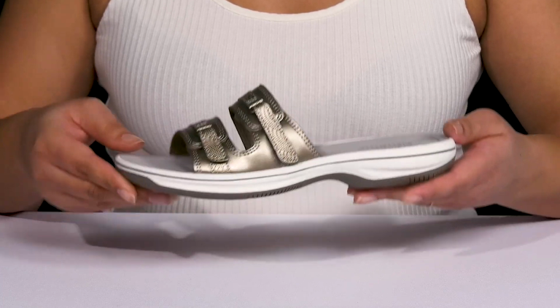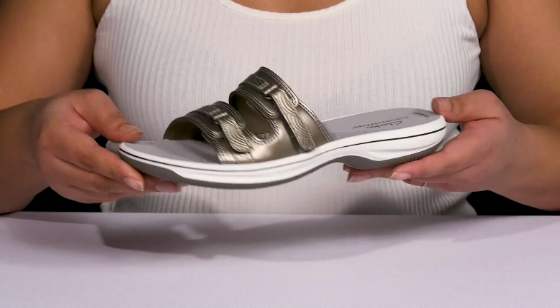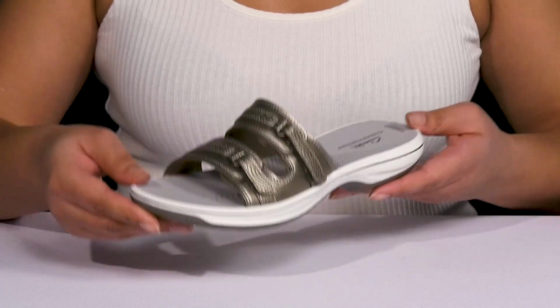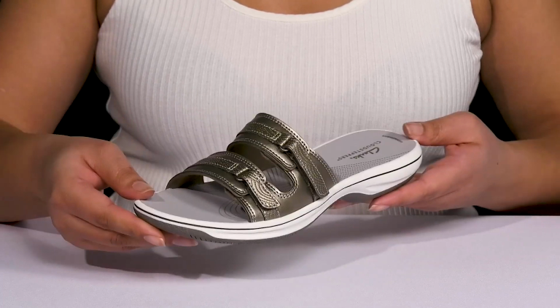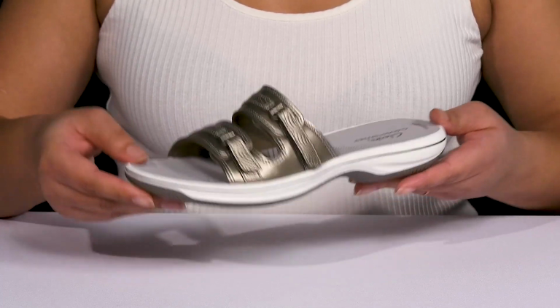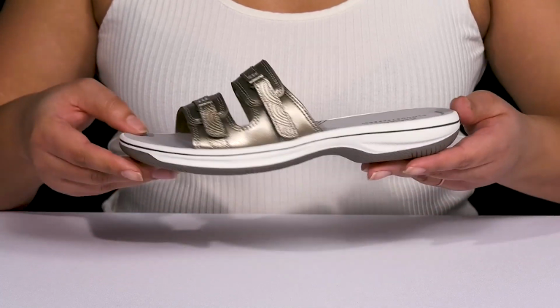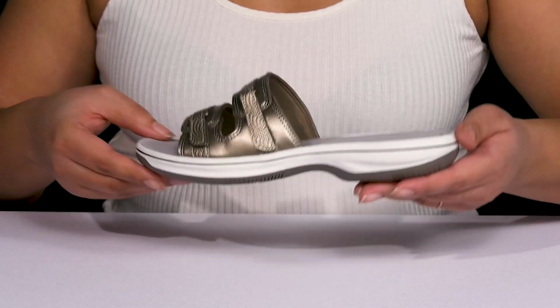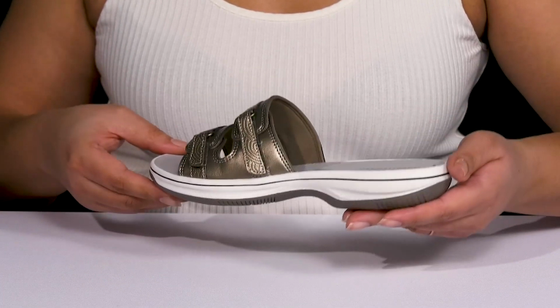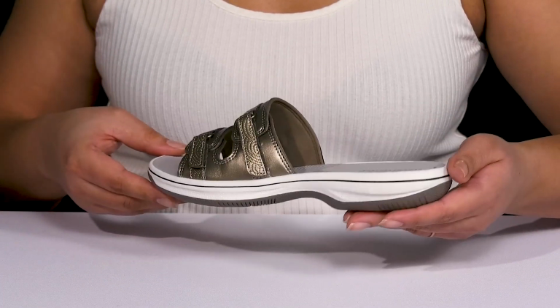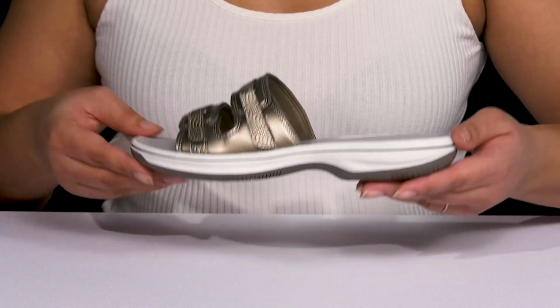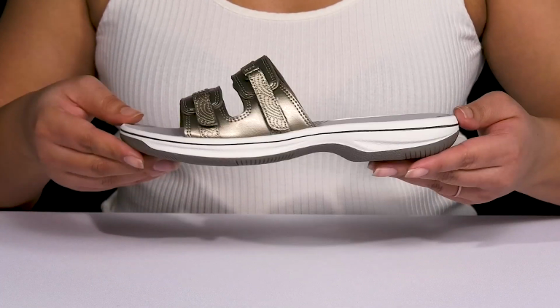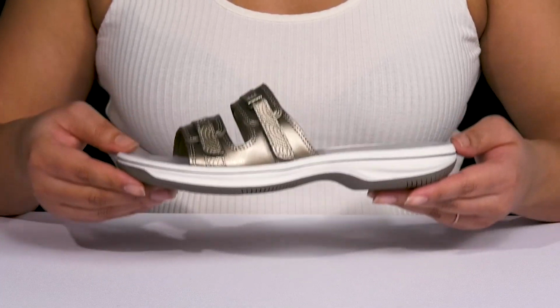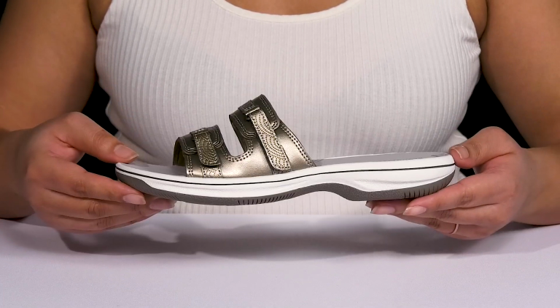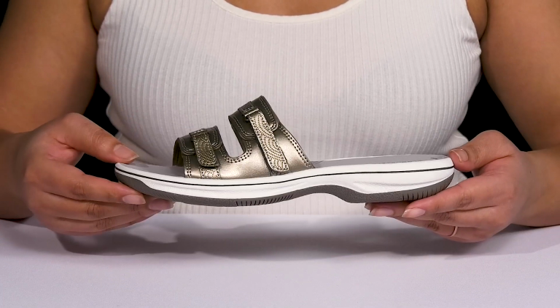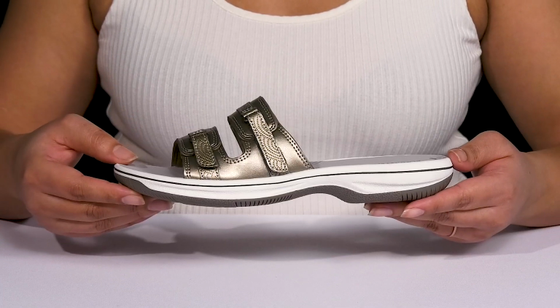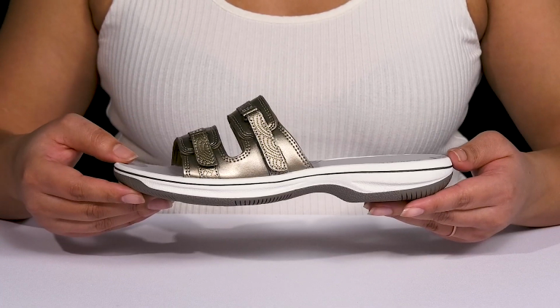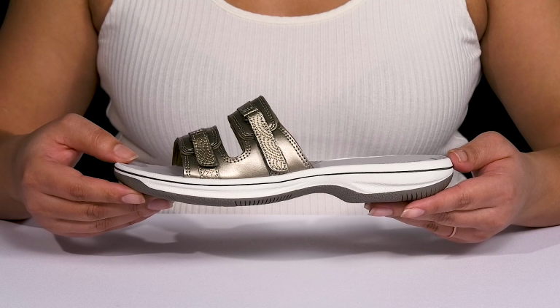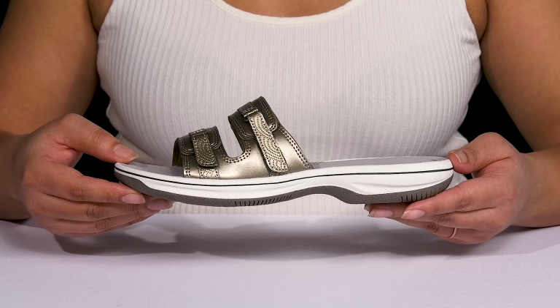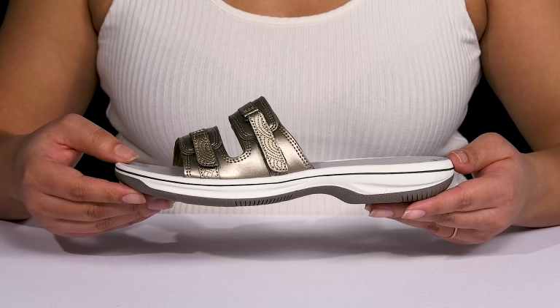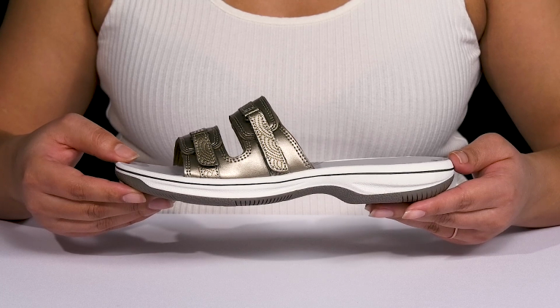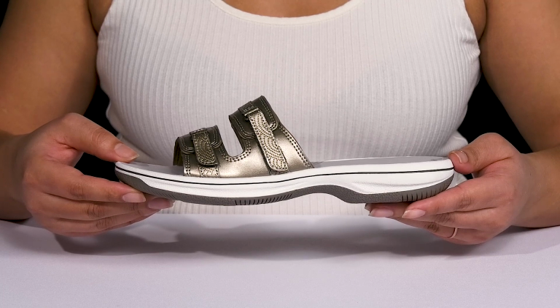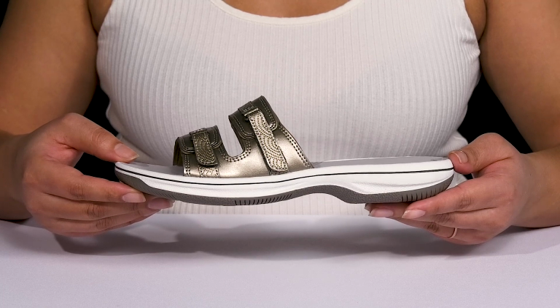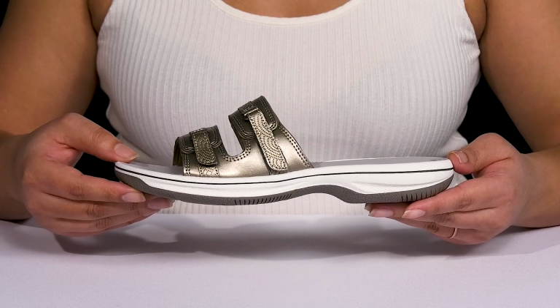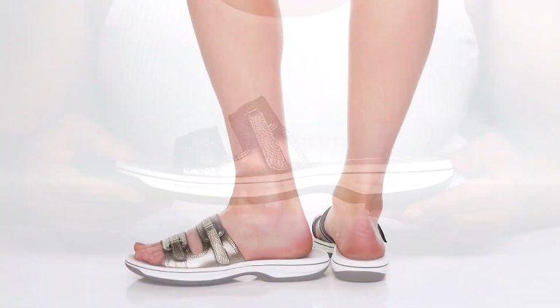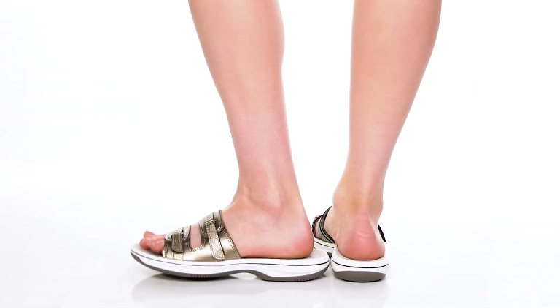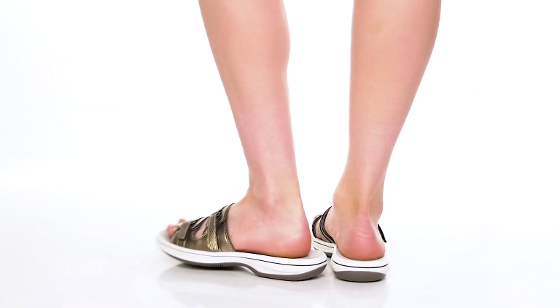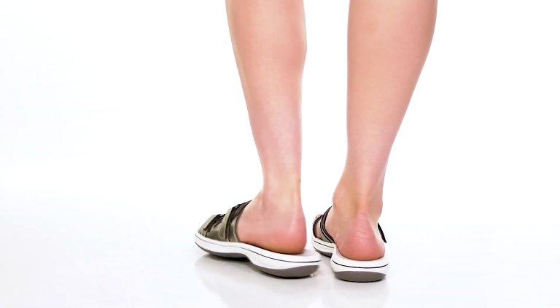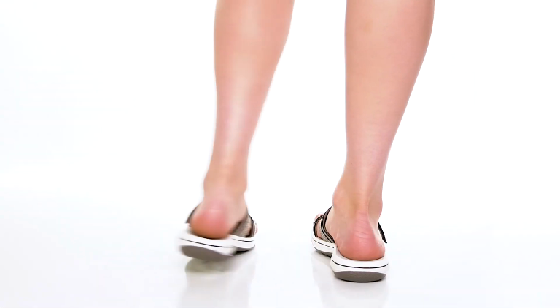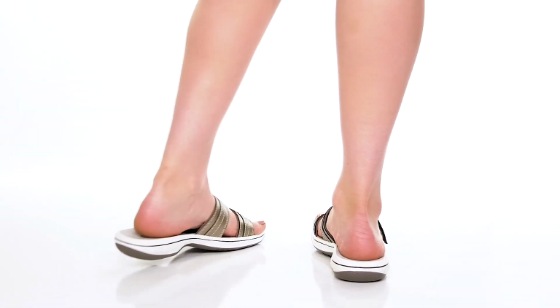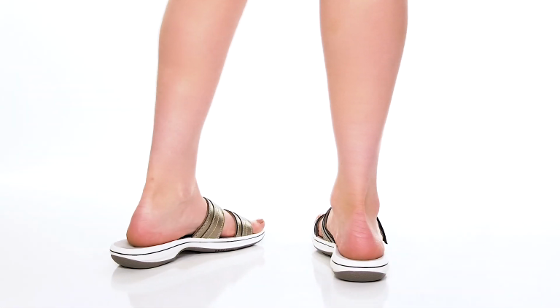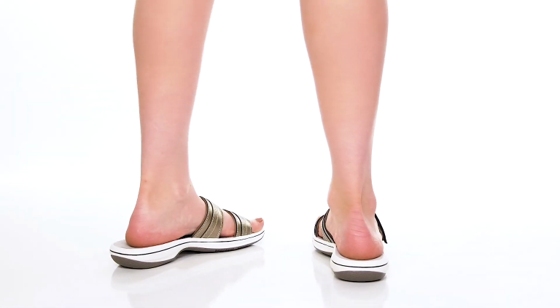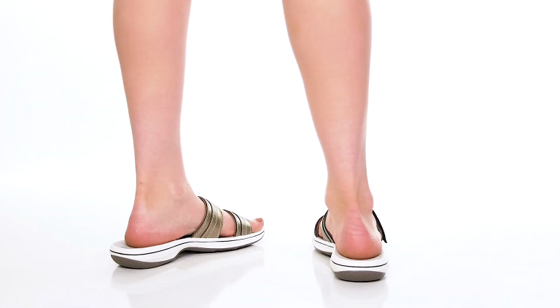Show these off with a cute pair of skinny jeans.